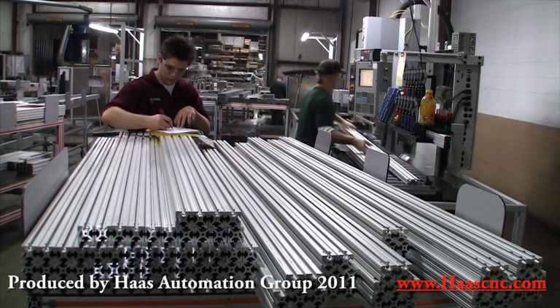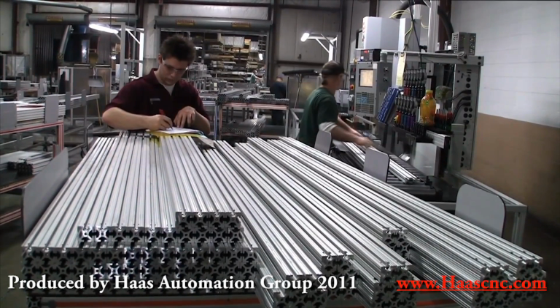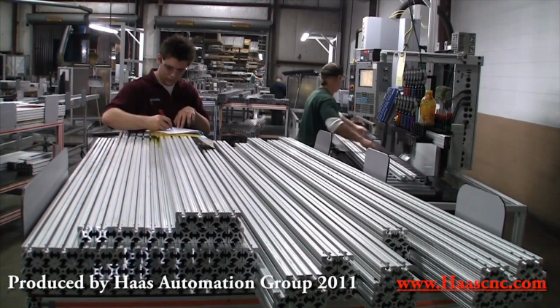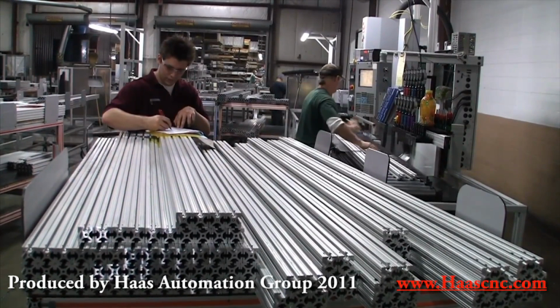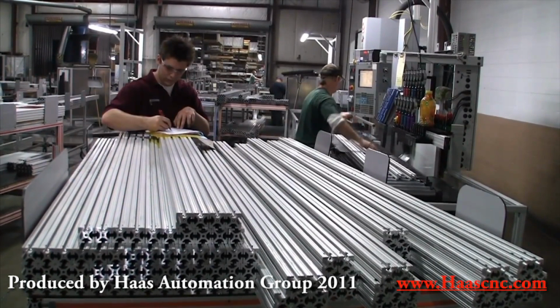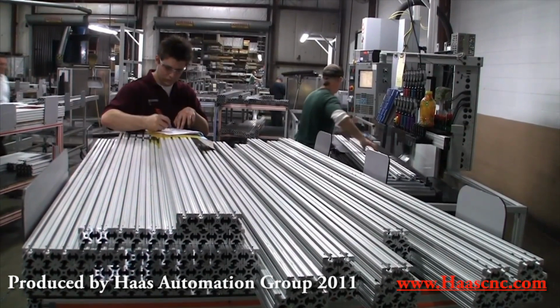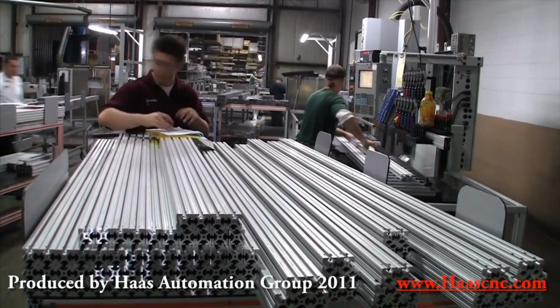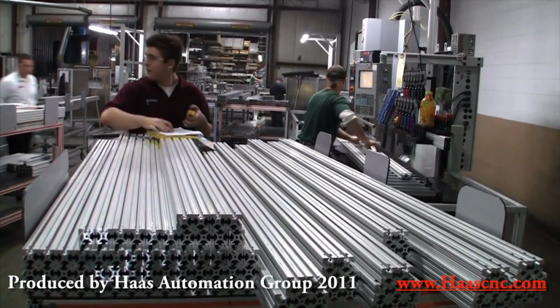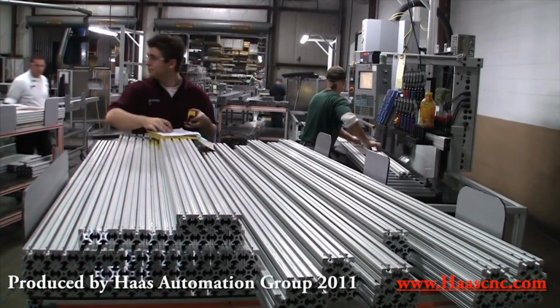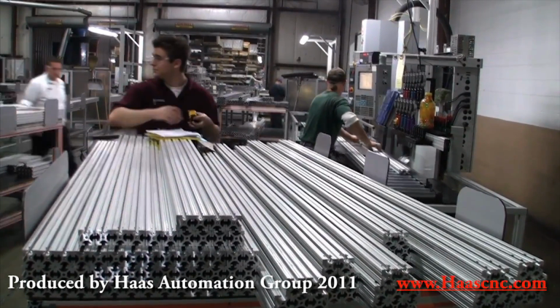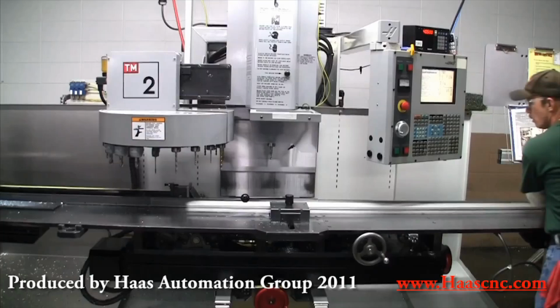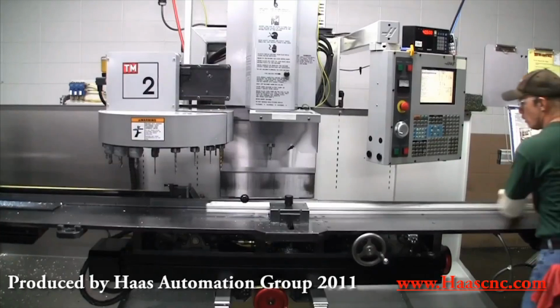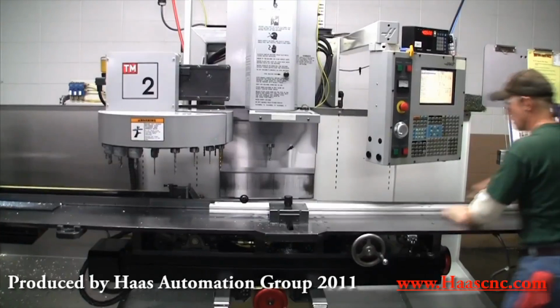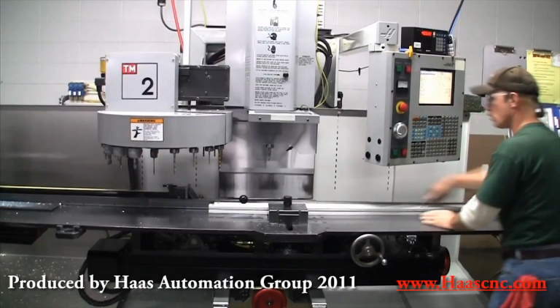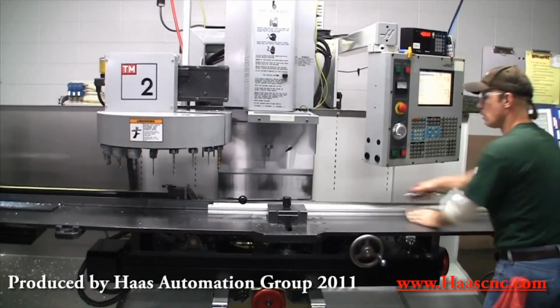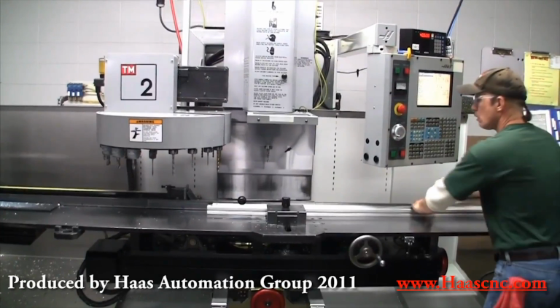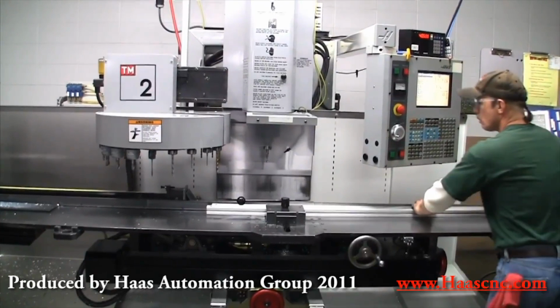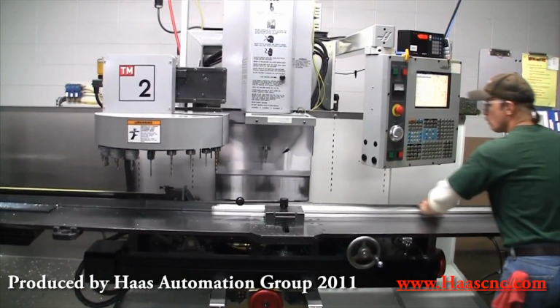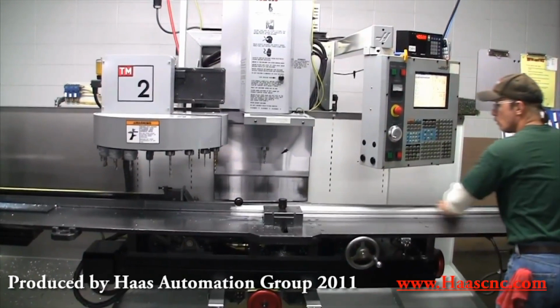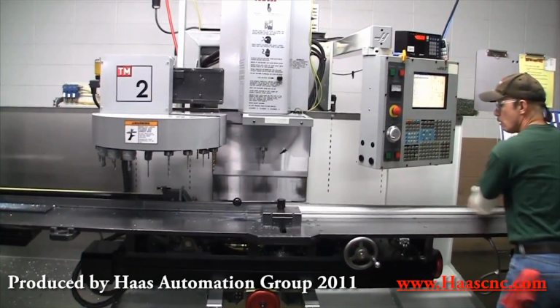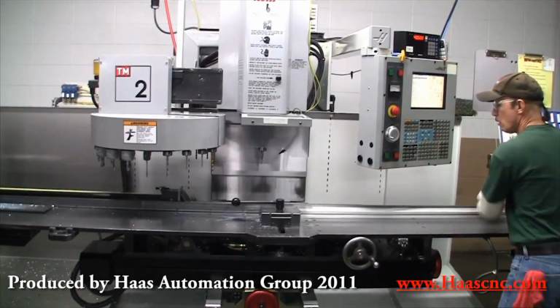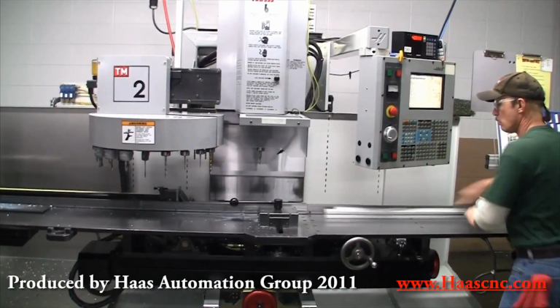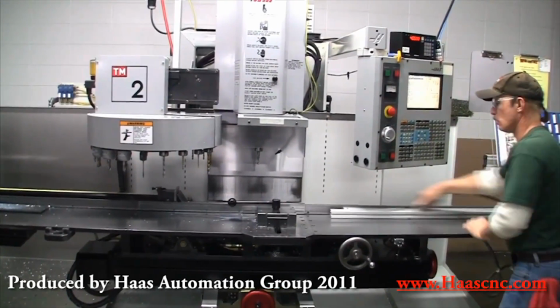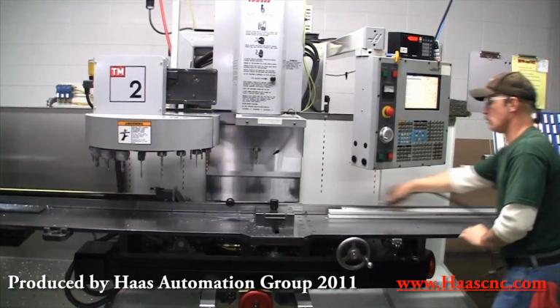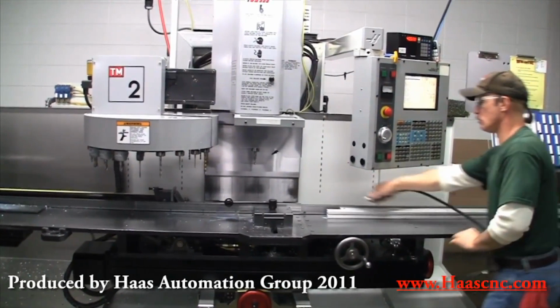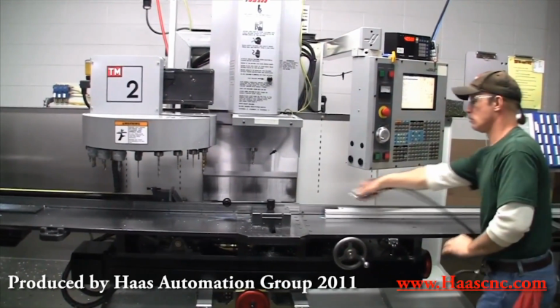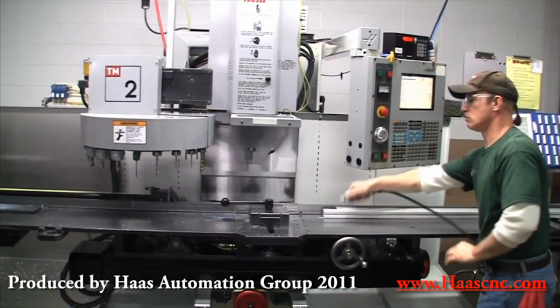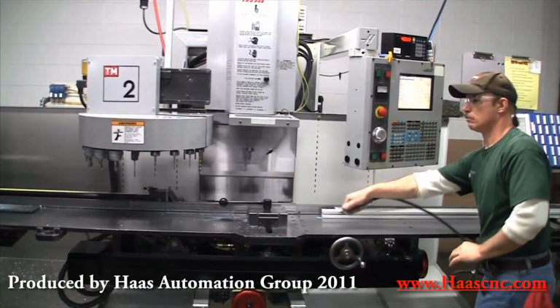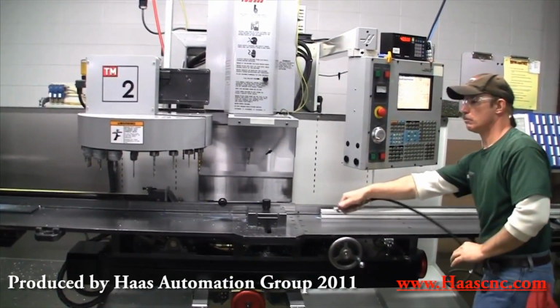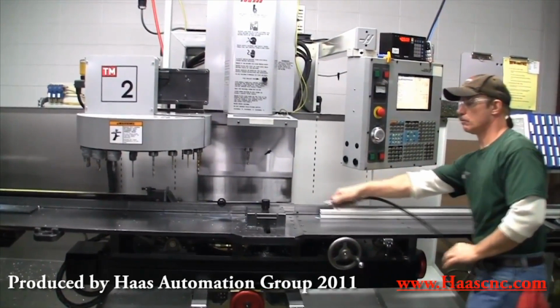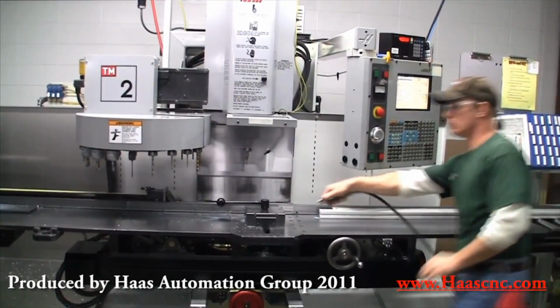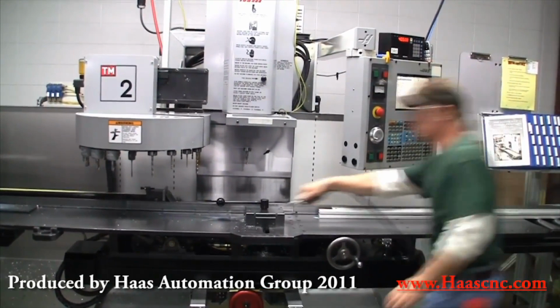Don Wood is a serial entrepreneur. I asked him about the ideas behind his latest and biggest venture.